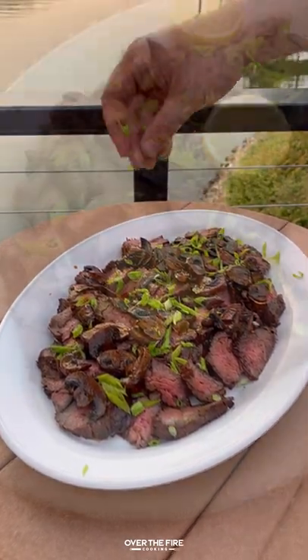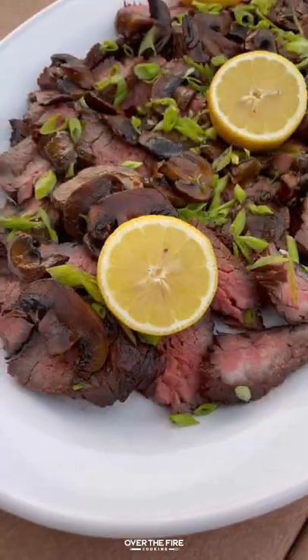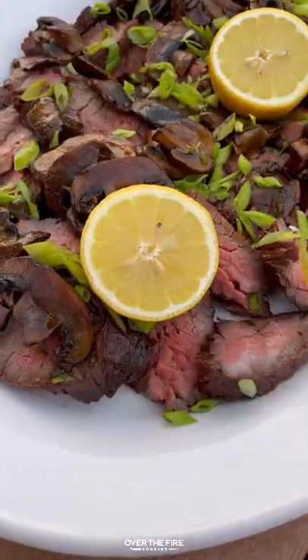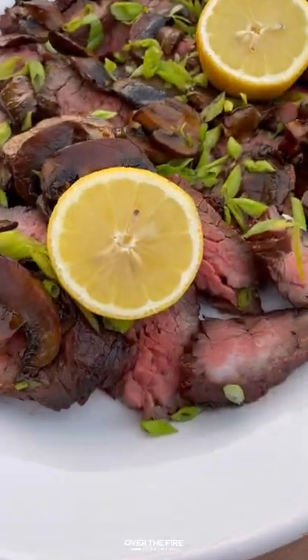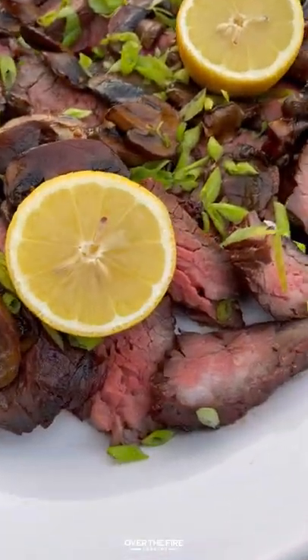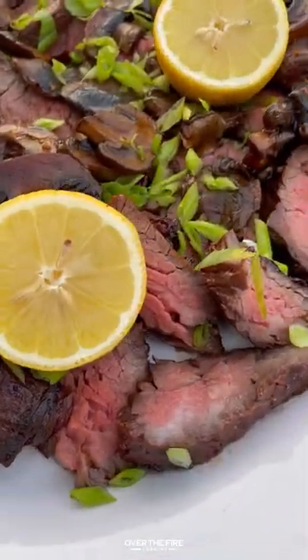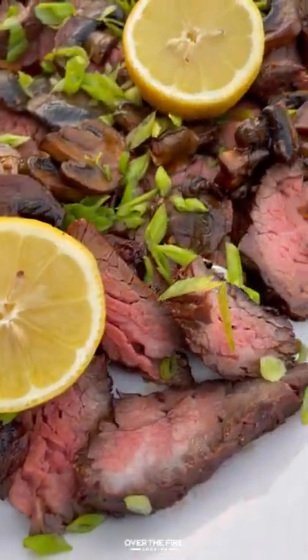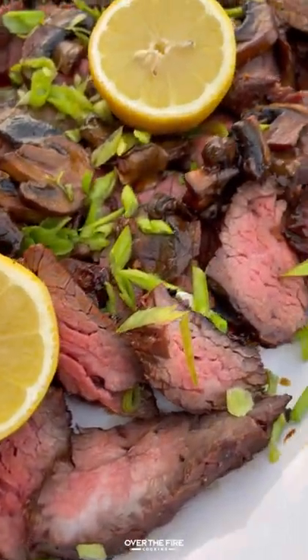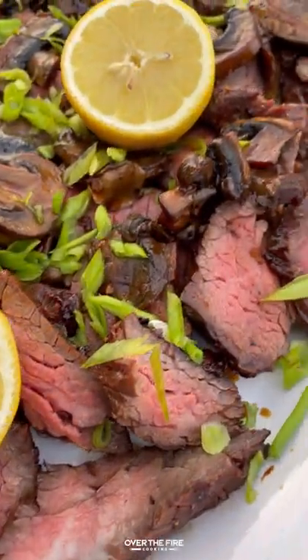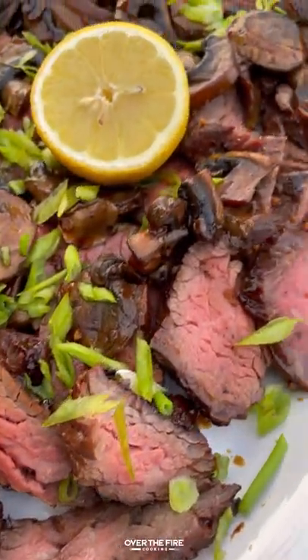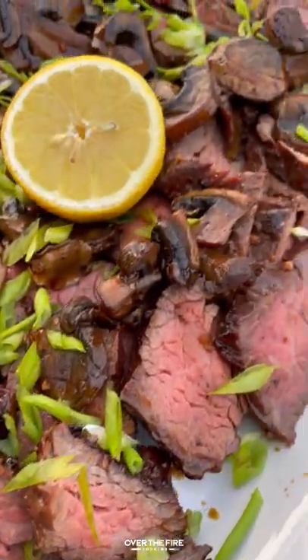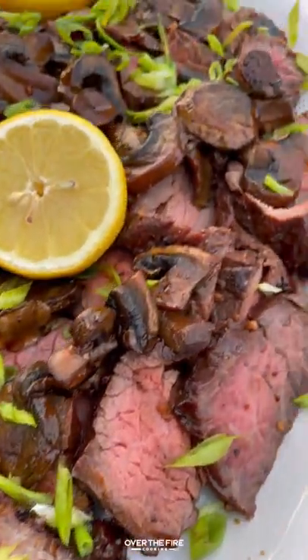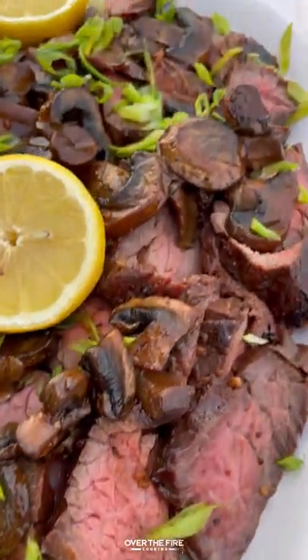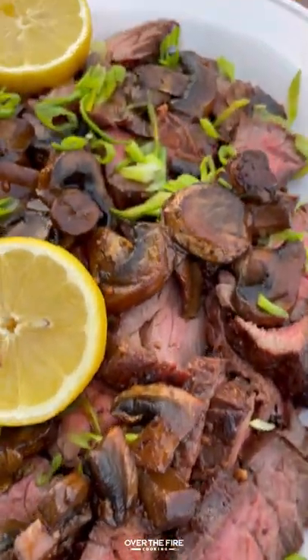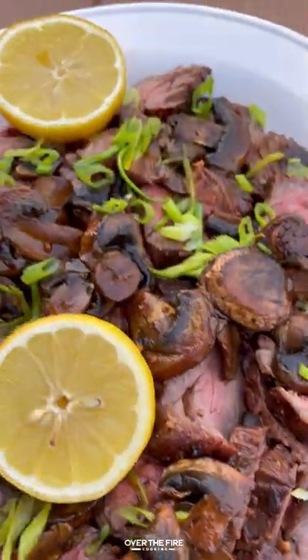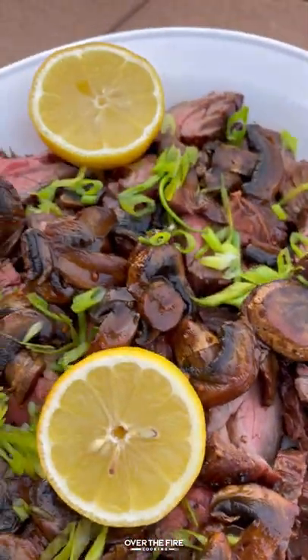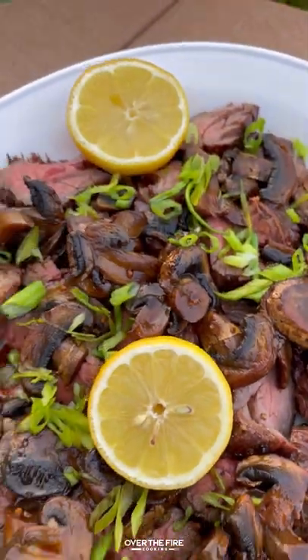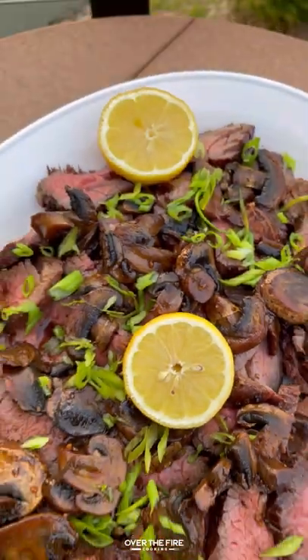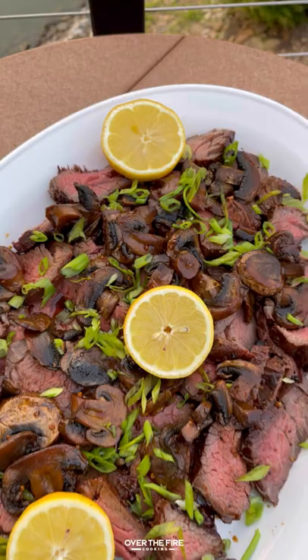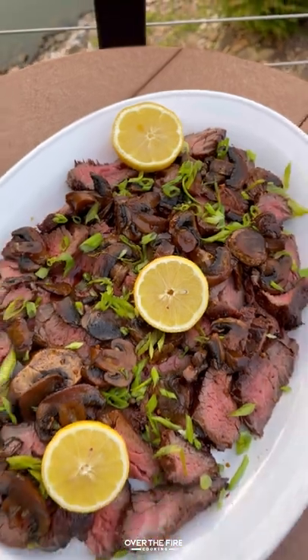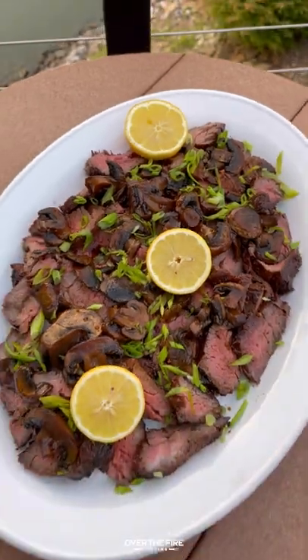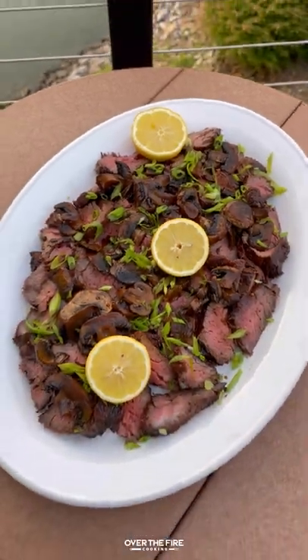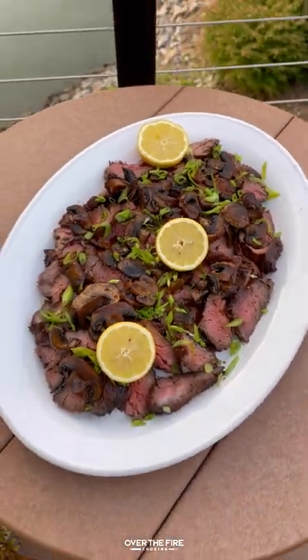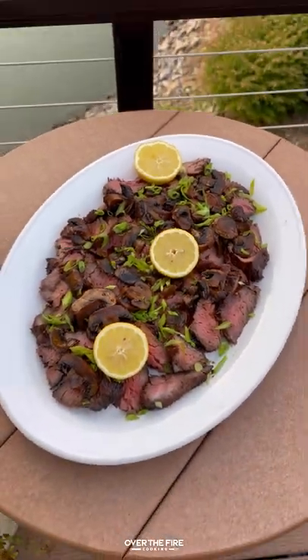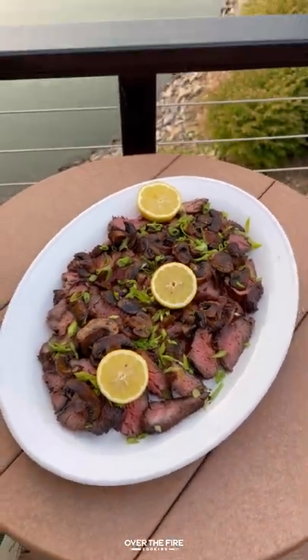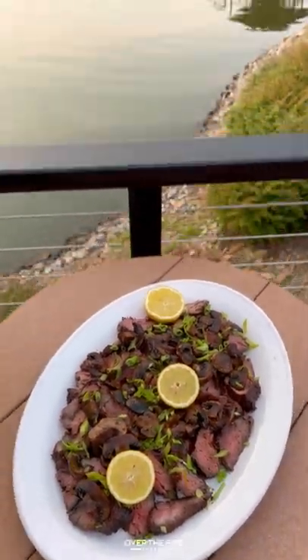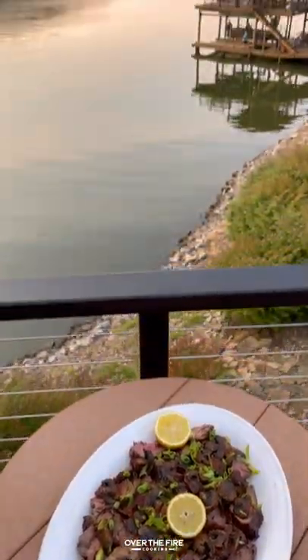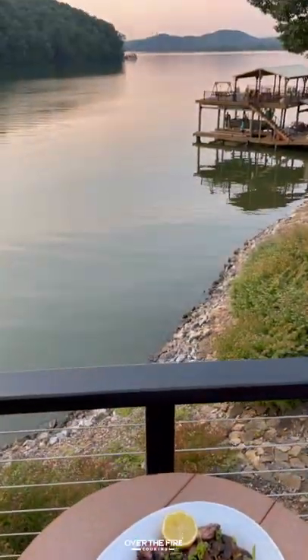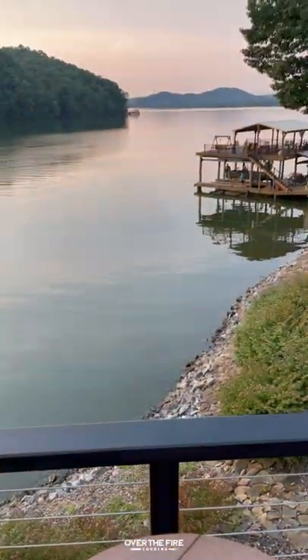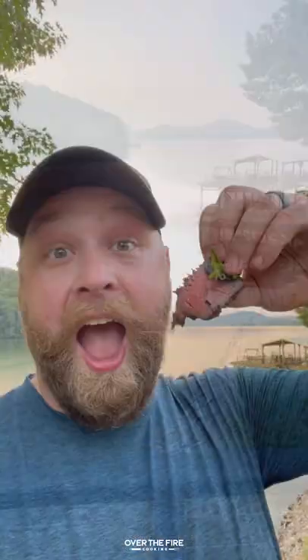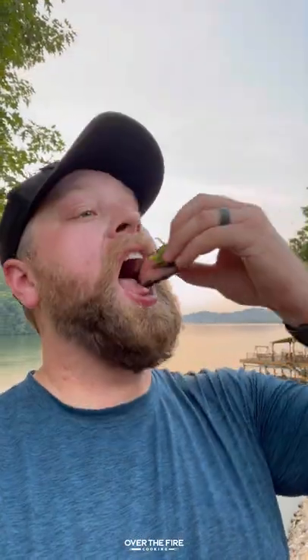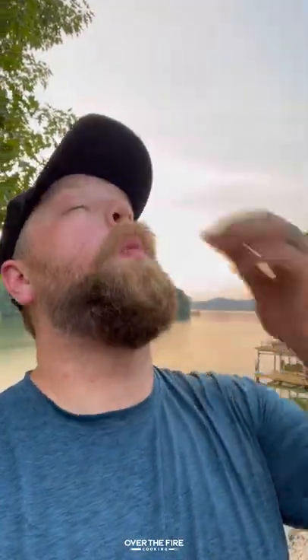This is so freaking delicious. You can find this whole recipe at overthefirecooking.com or link below. Cheers.